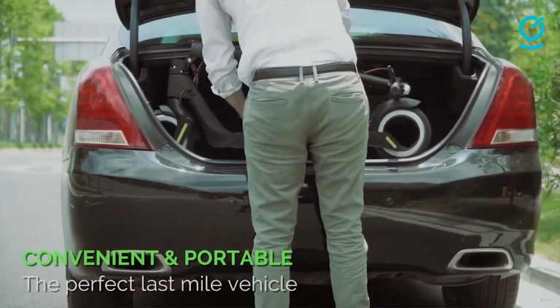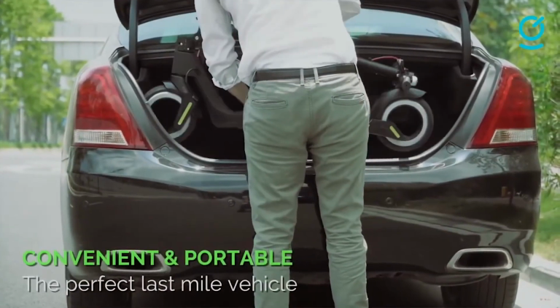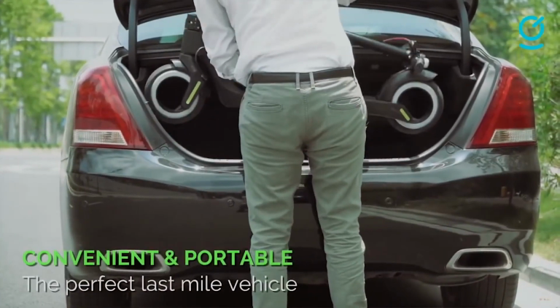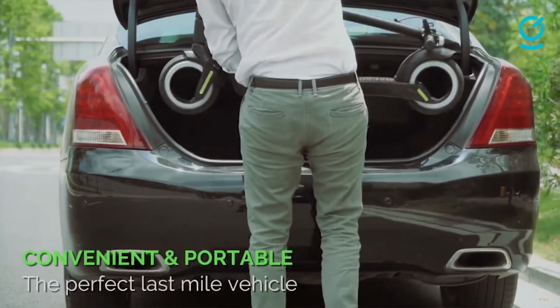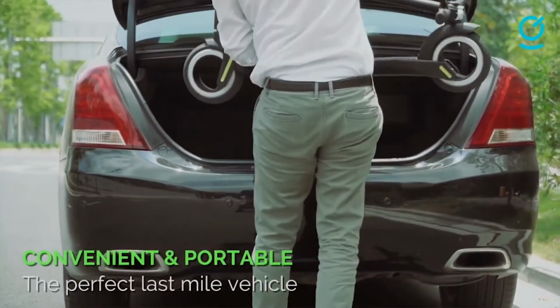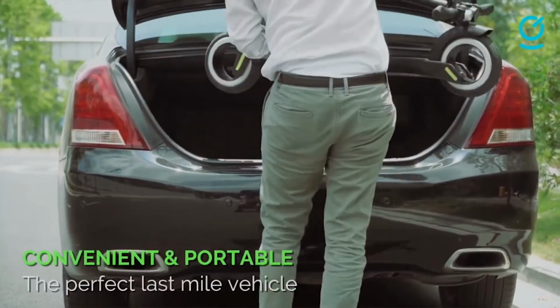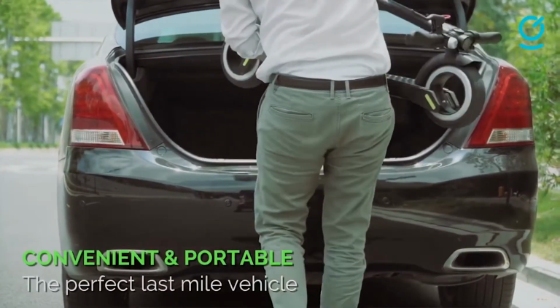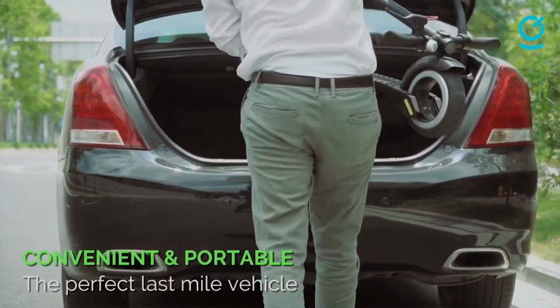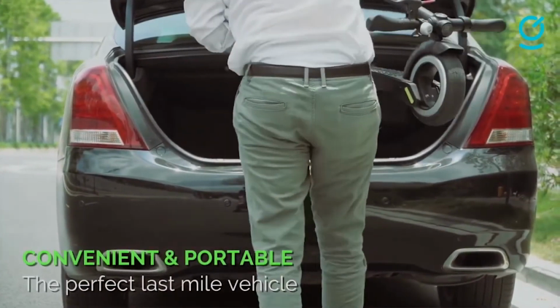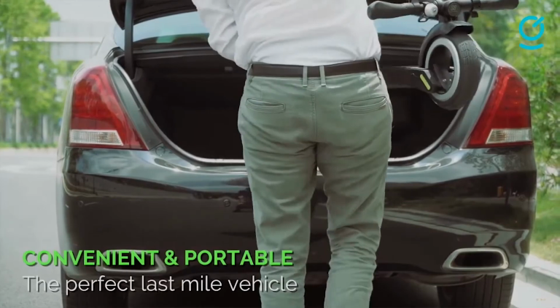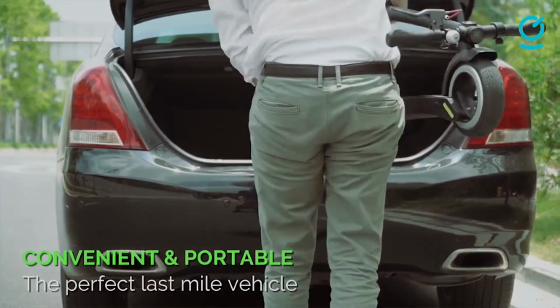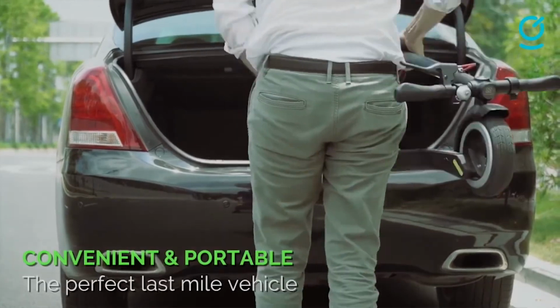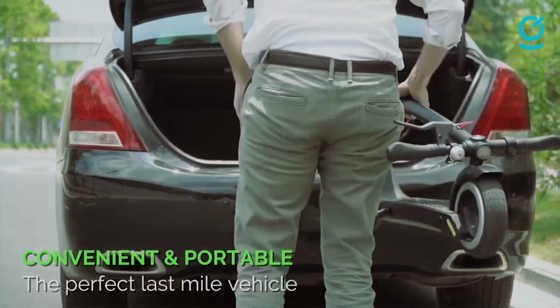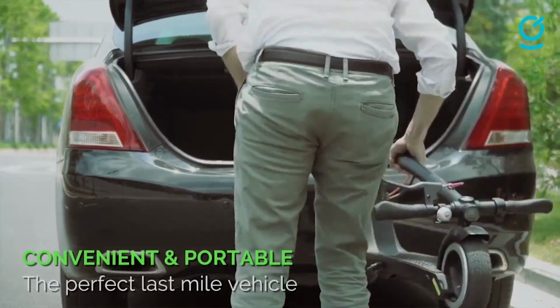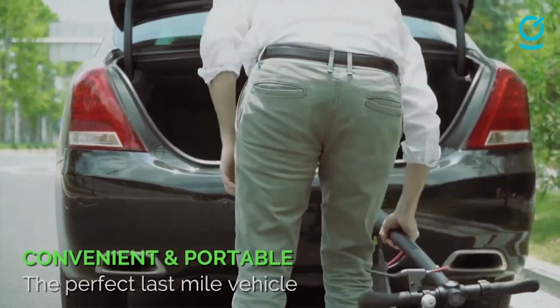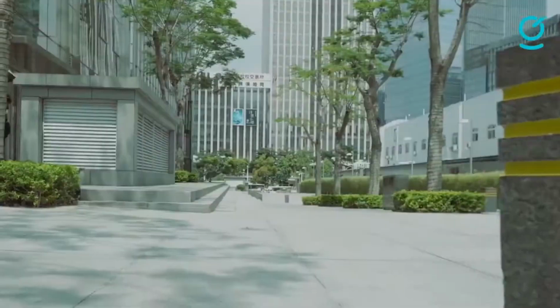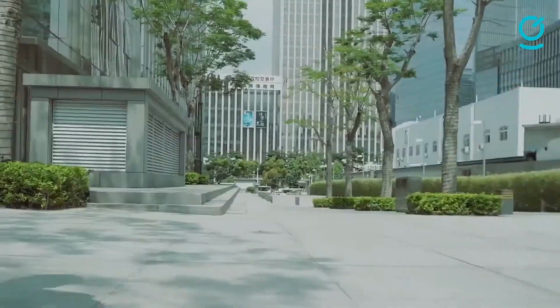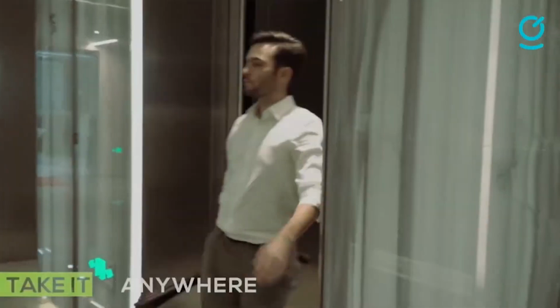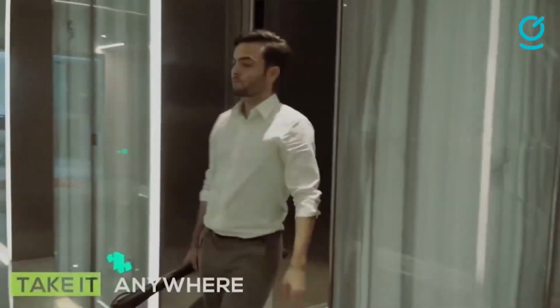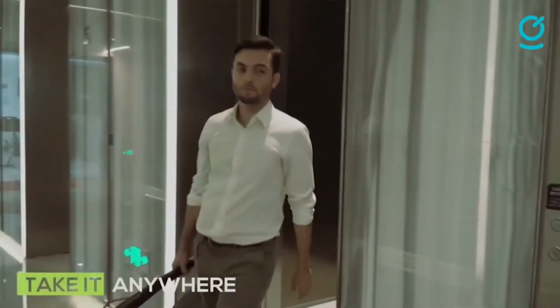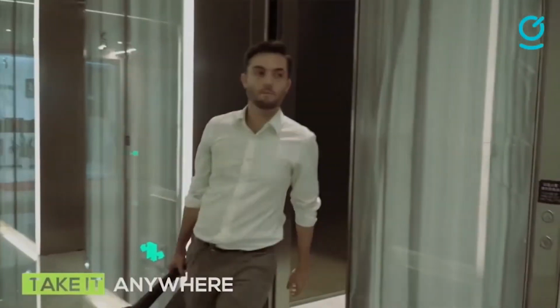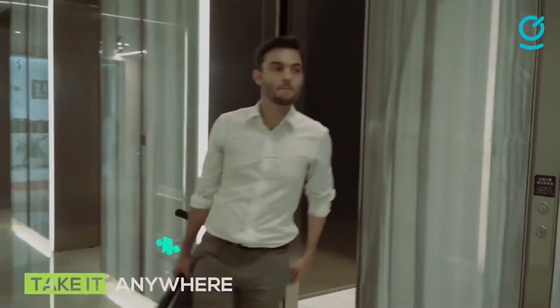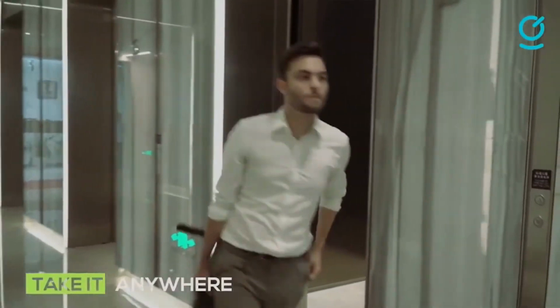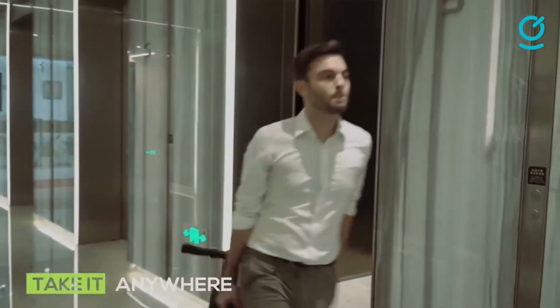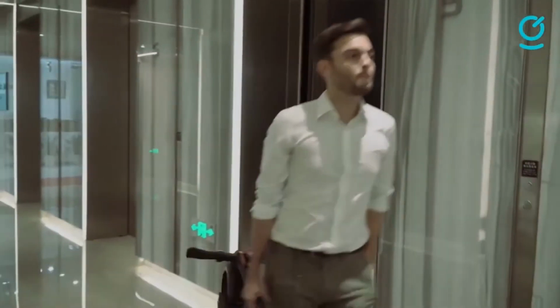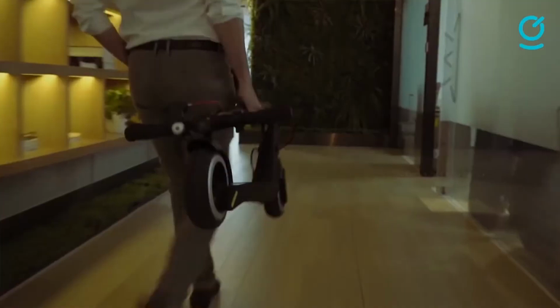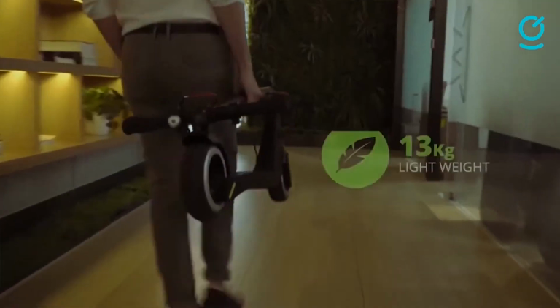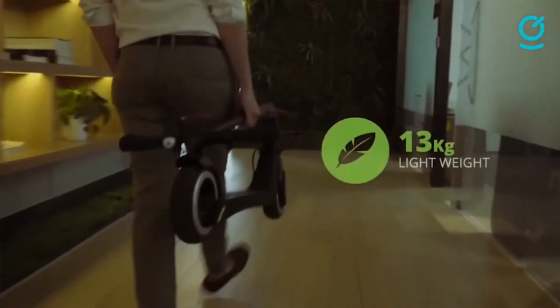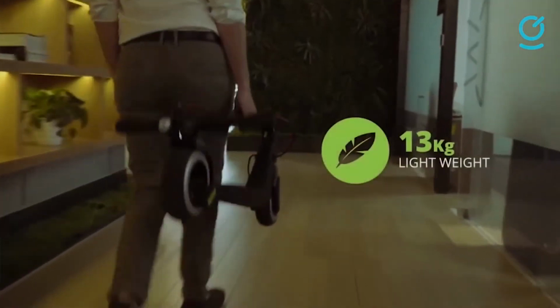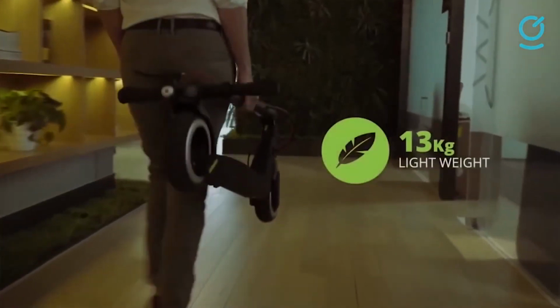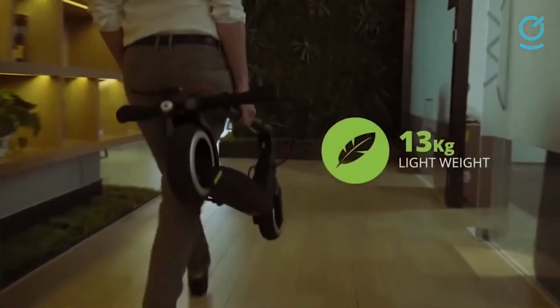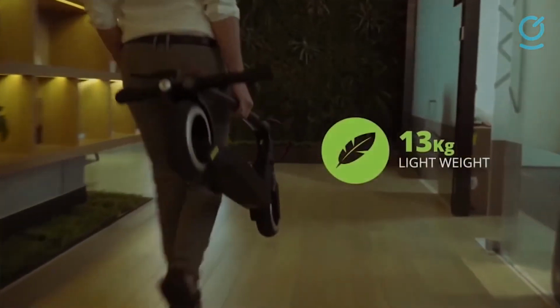The app is also fundamental because it allows you to obtain interesting data on the electric scooter — for example, the percentage of battery, realized routes, statistics, and information on the hardware and software.